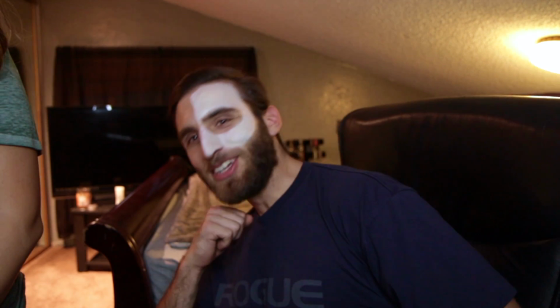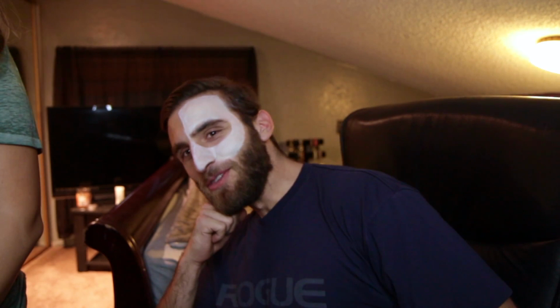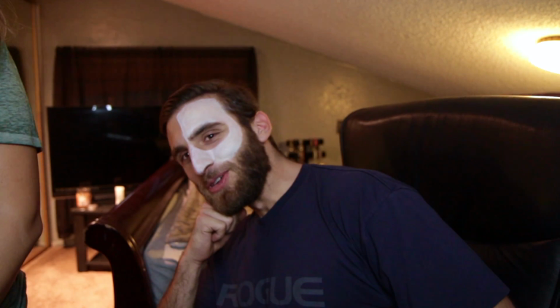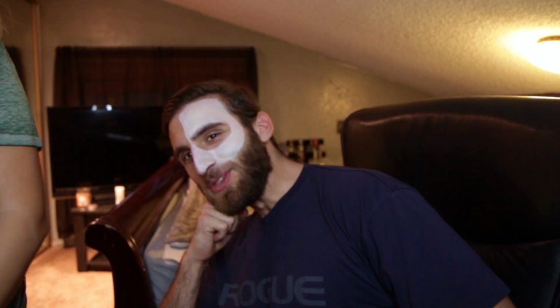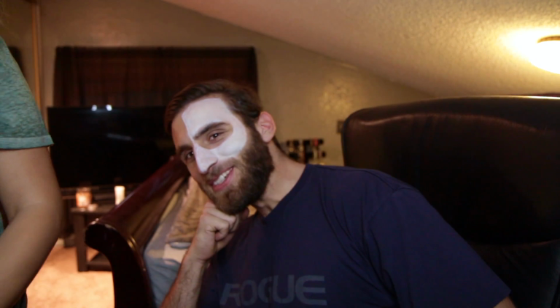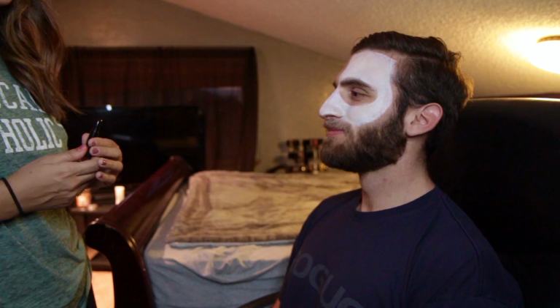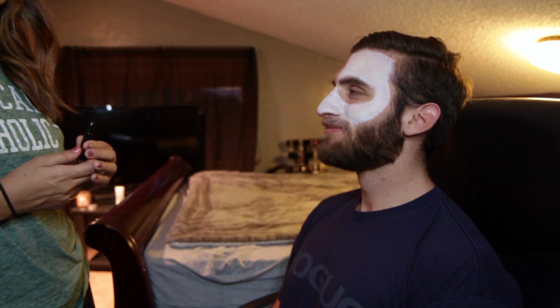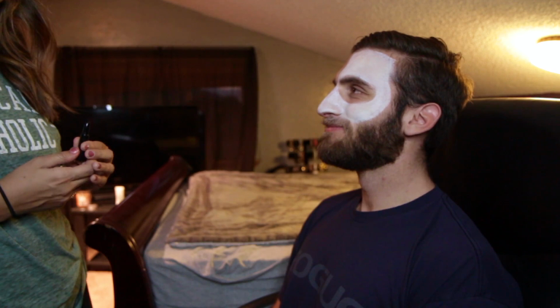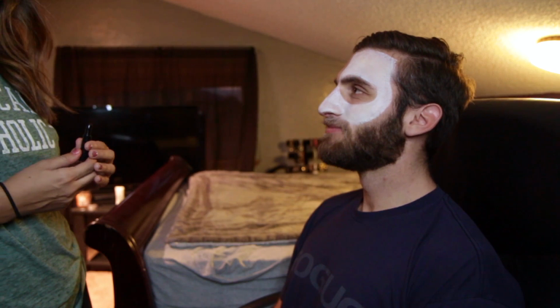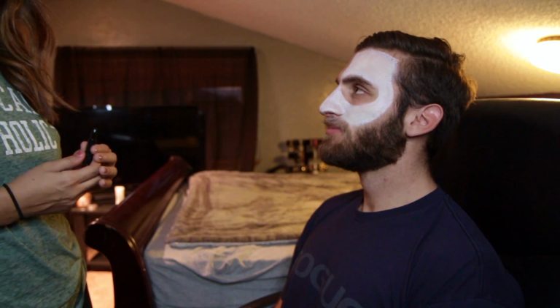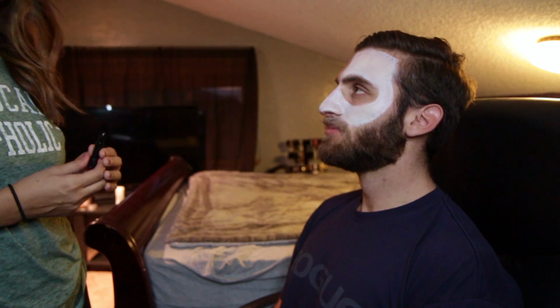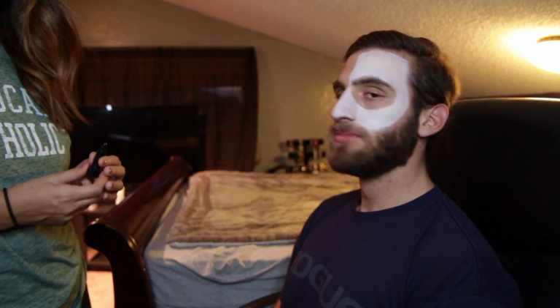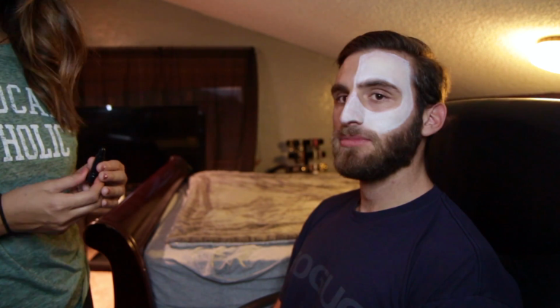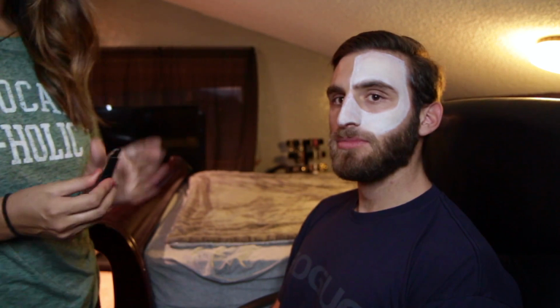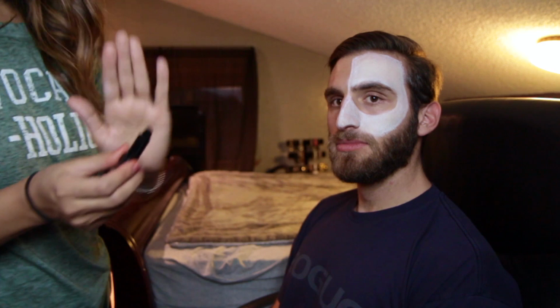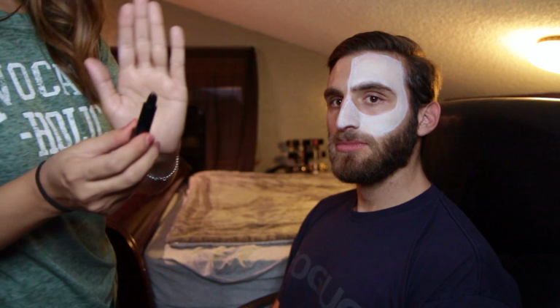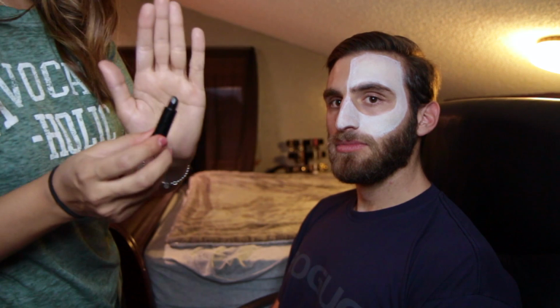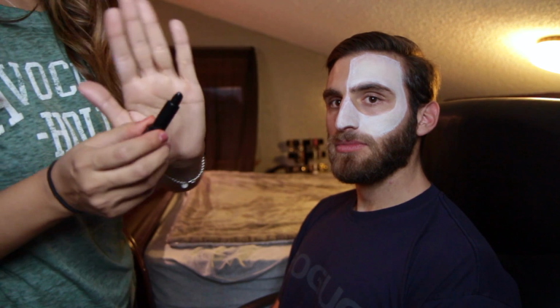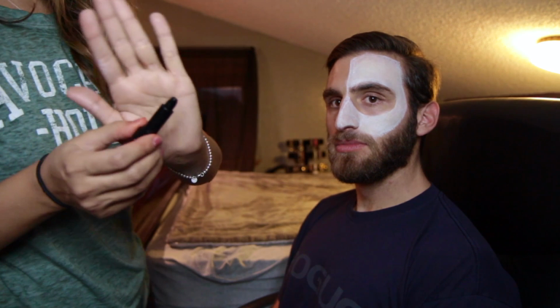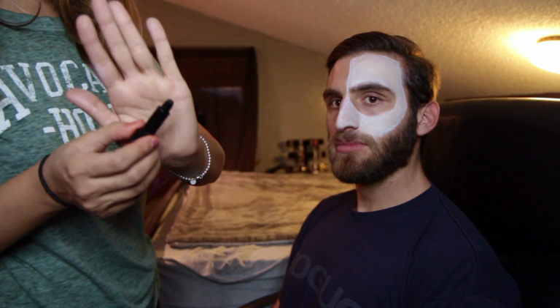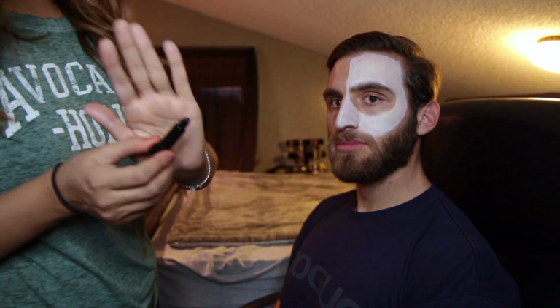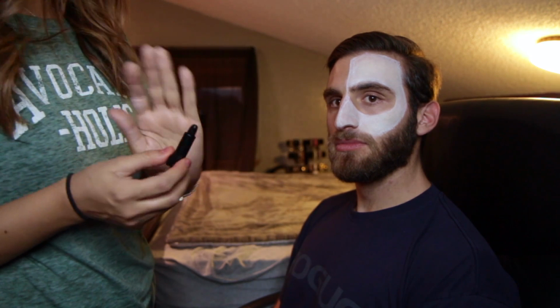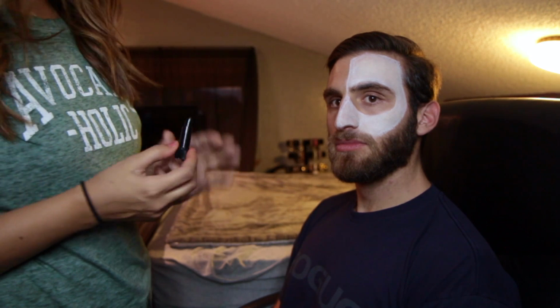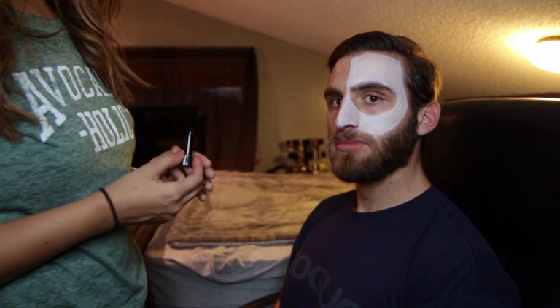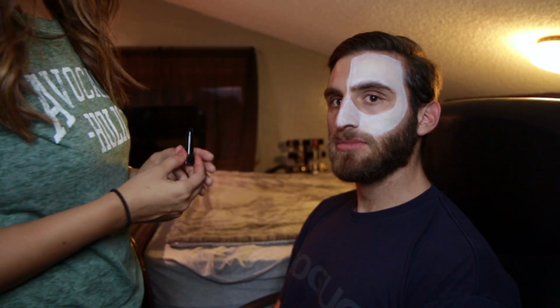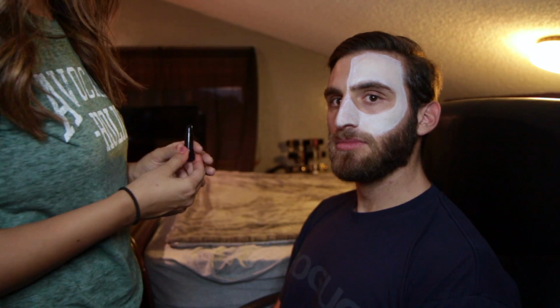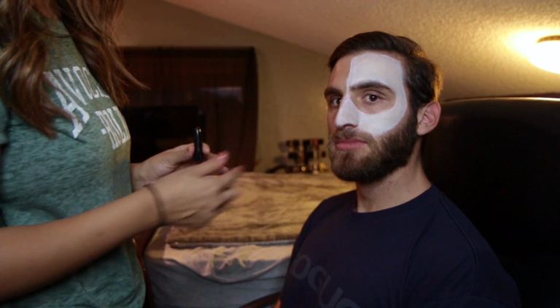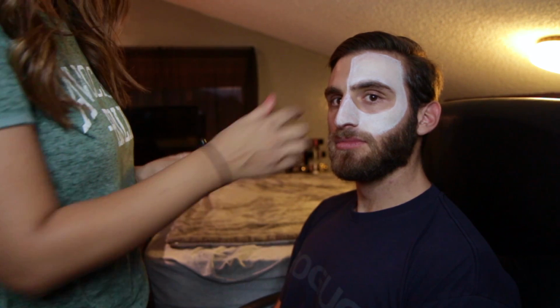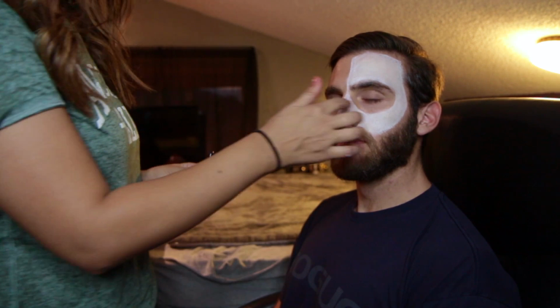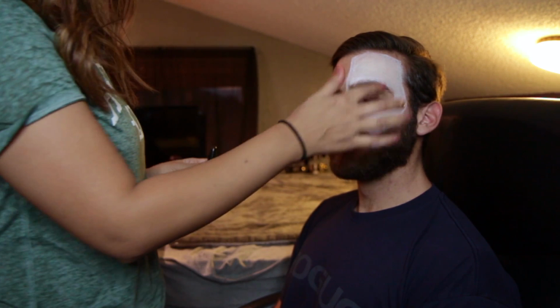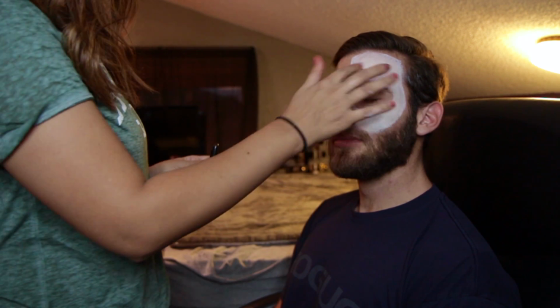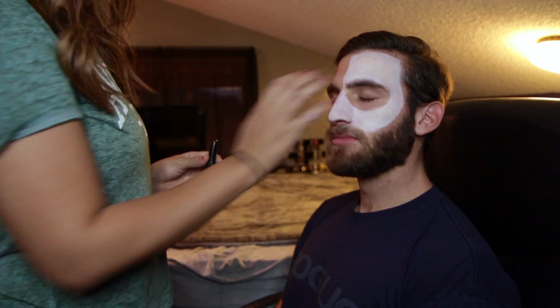Next, we're gonna go ahead and use a black eyeliner and we're gonna get ready to outline his eye.